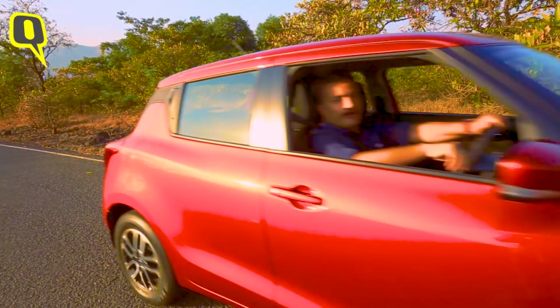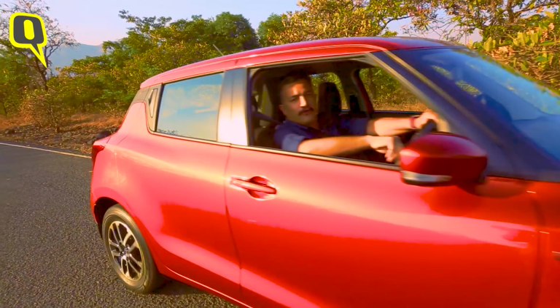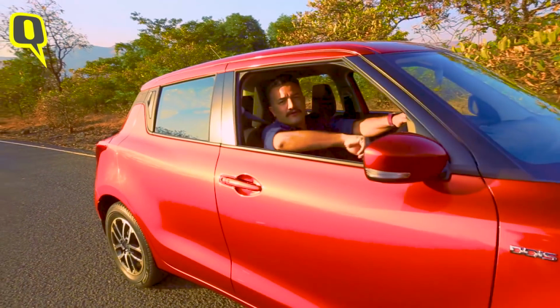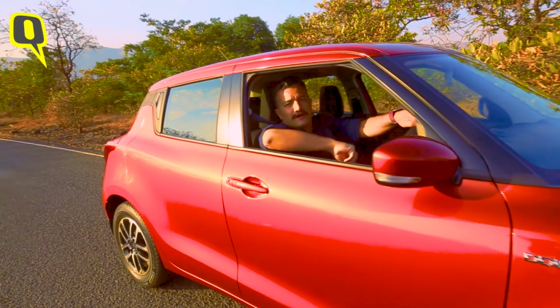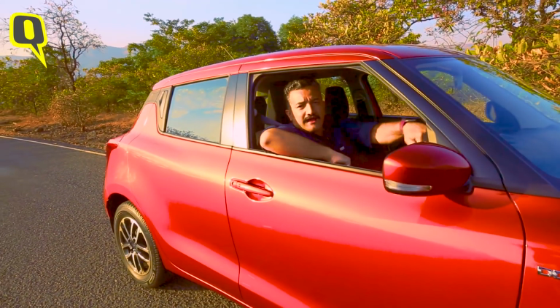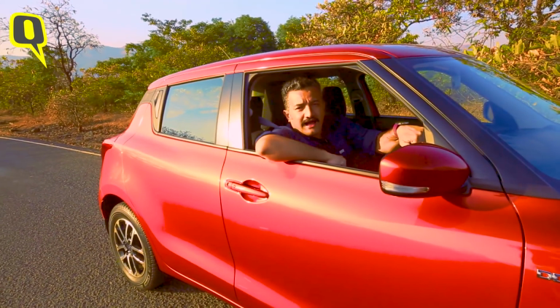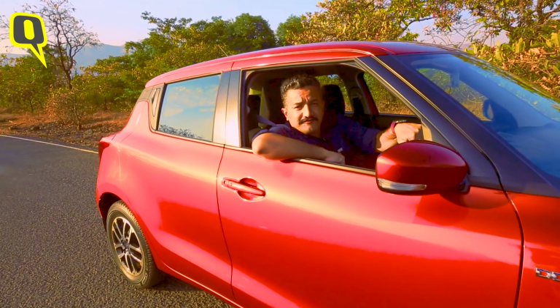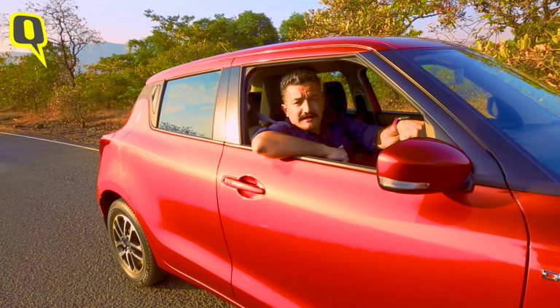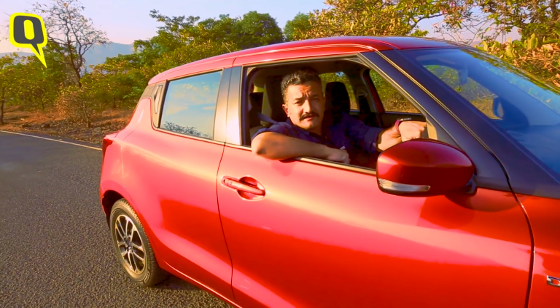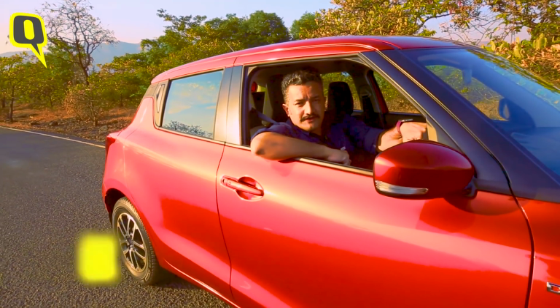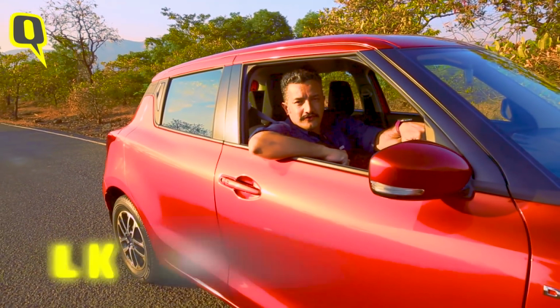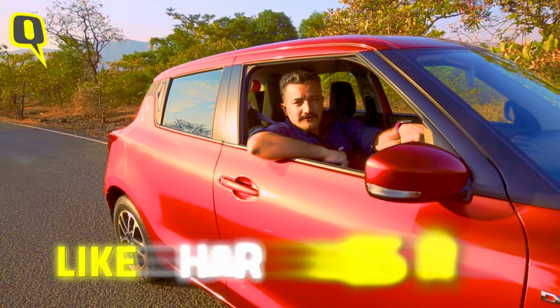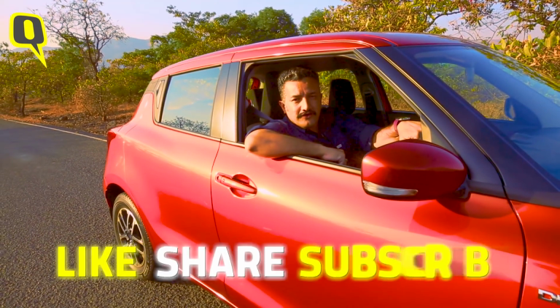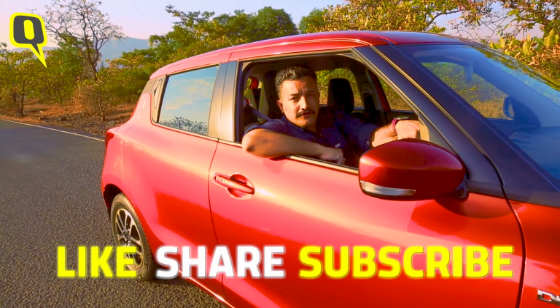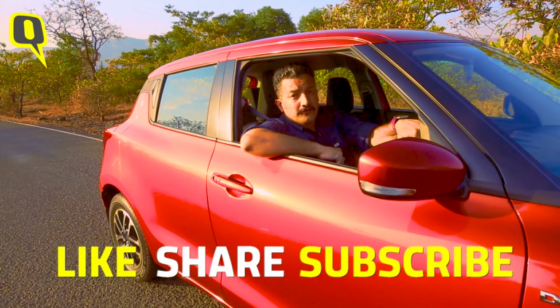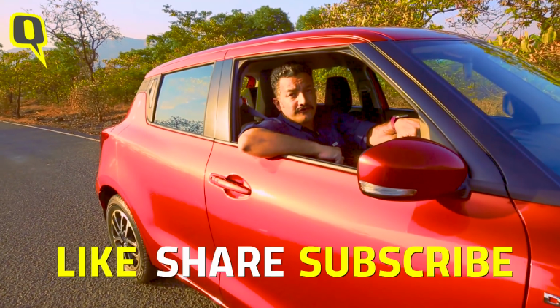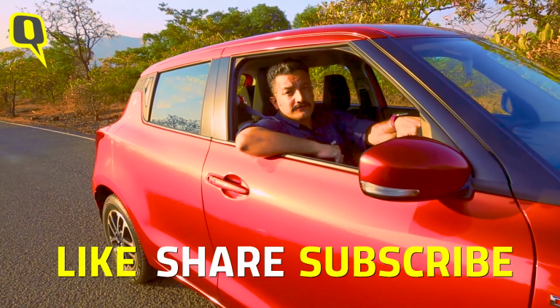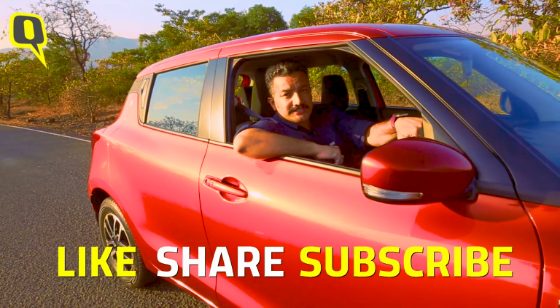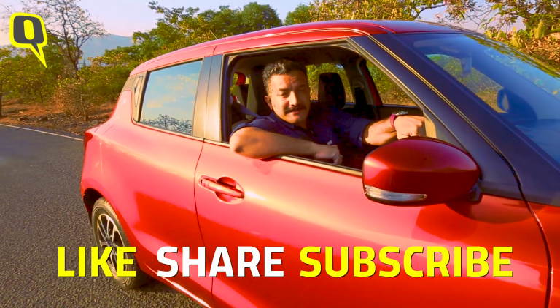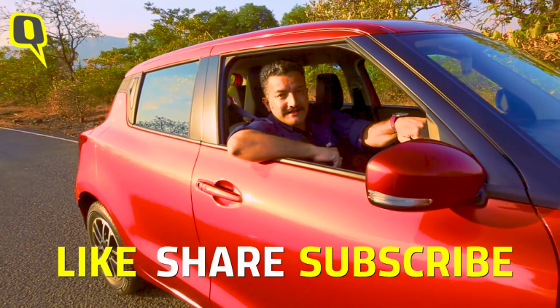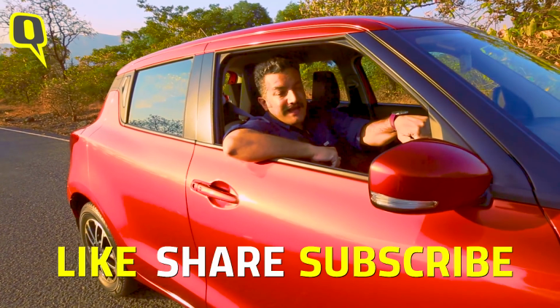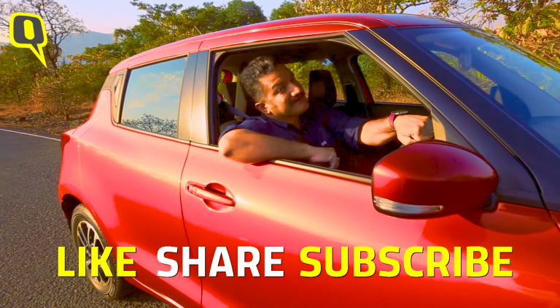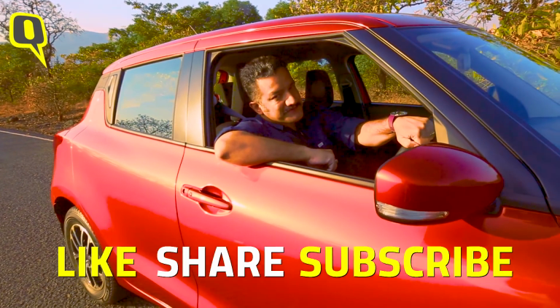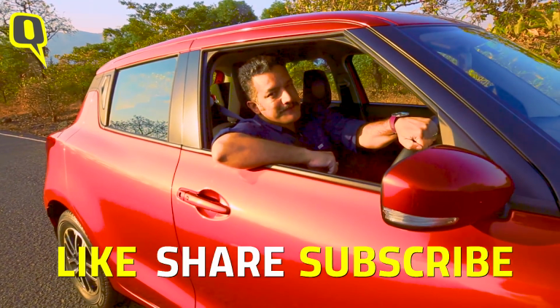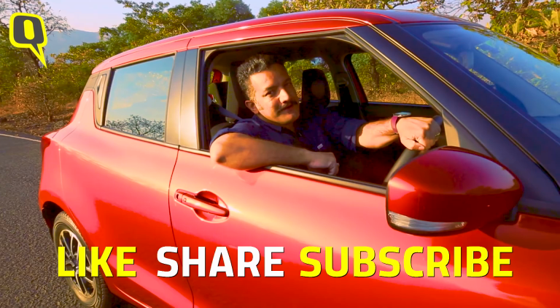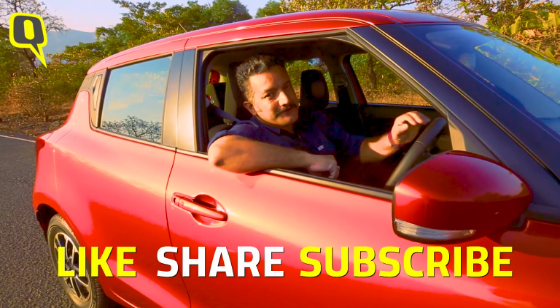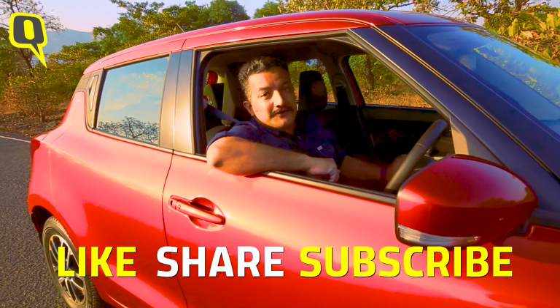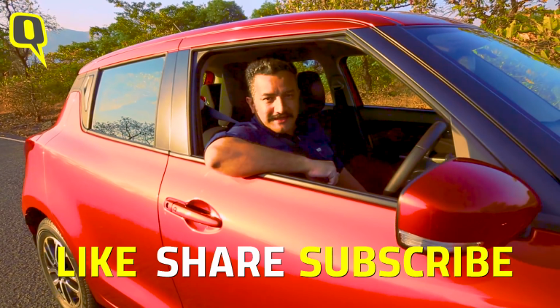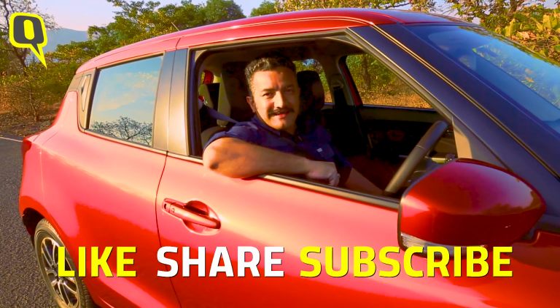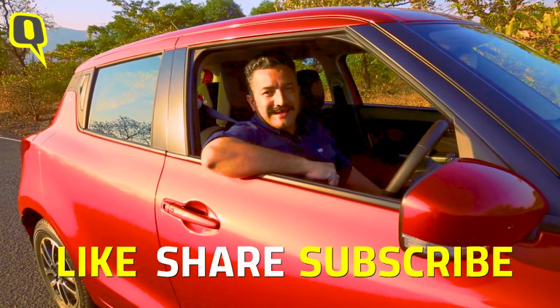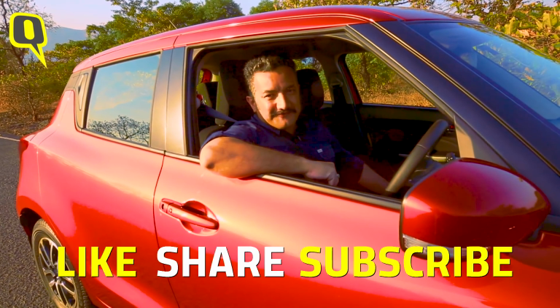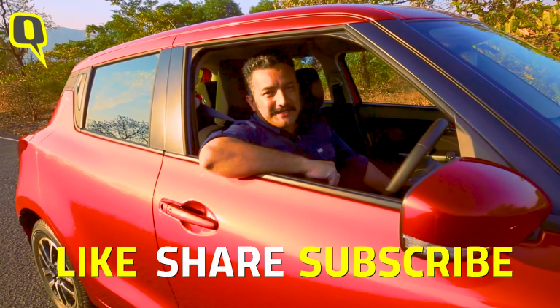If you liked this video, don't forget to share it and subscribe to The Quint as well.